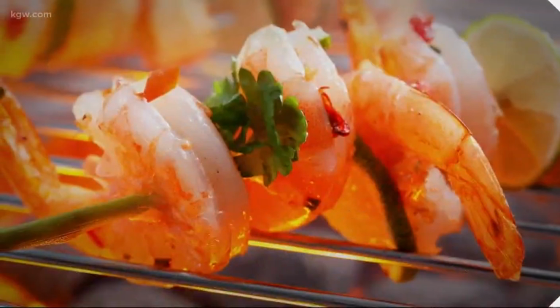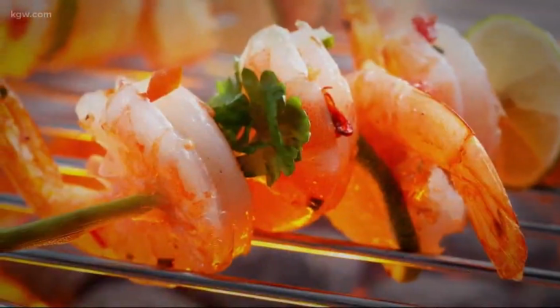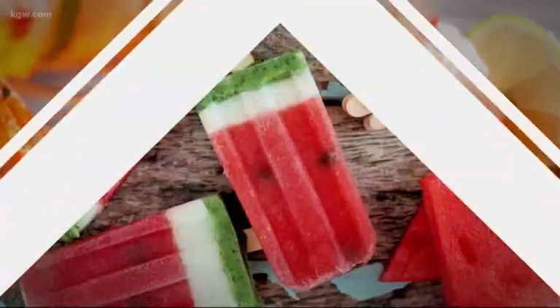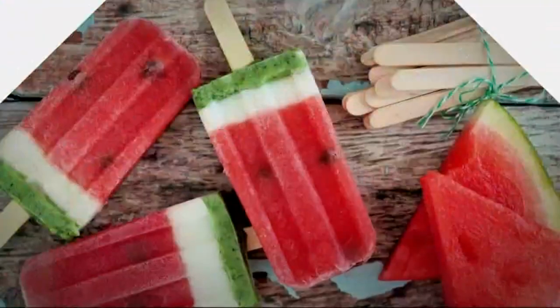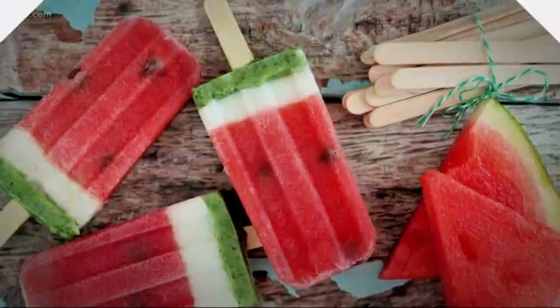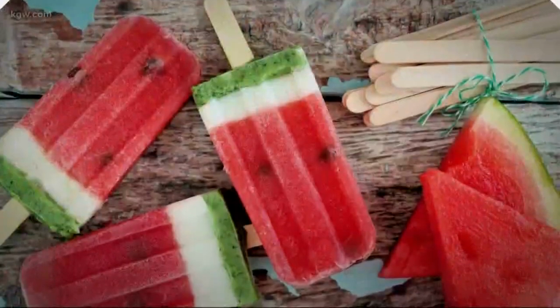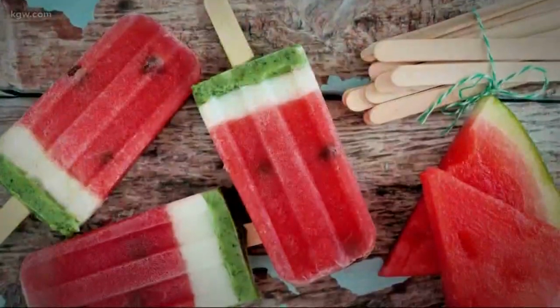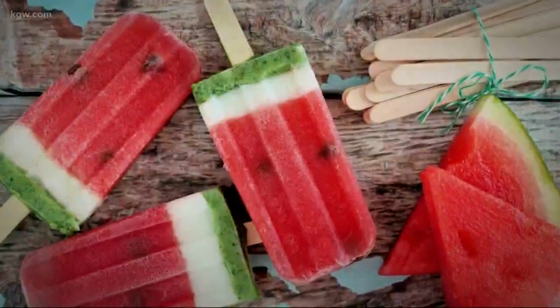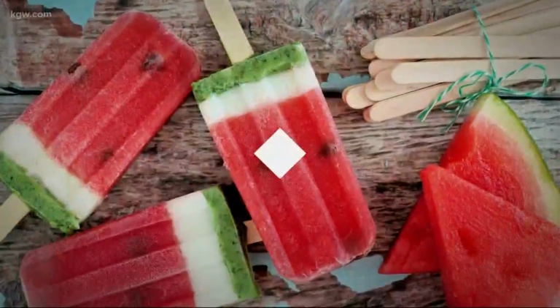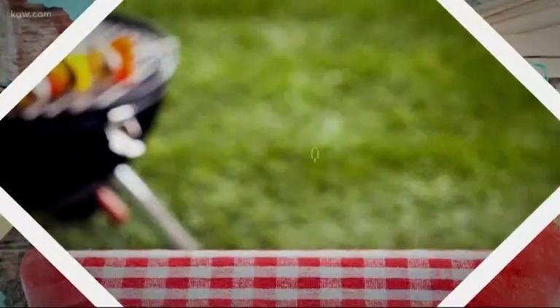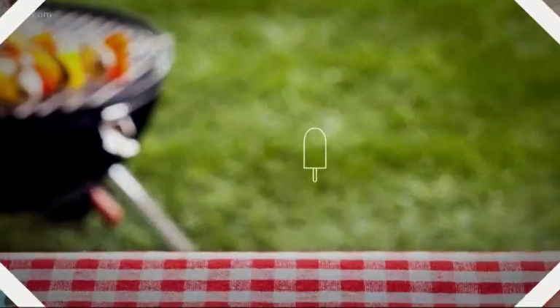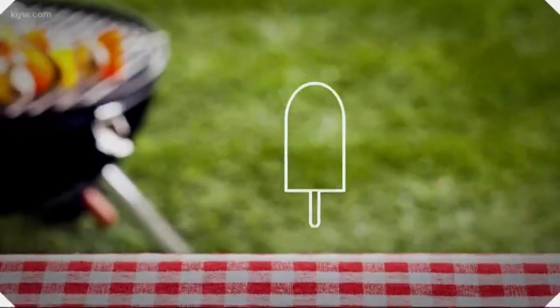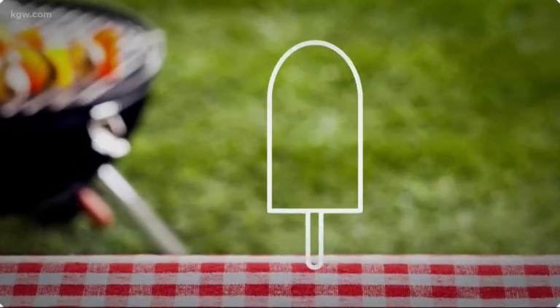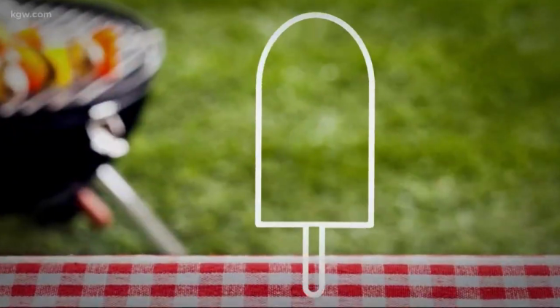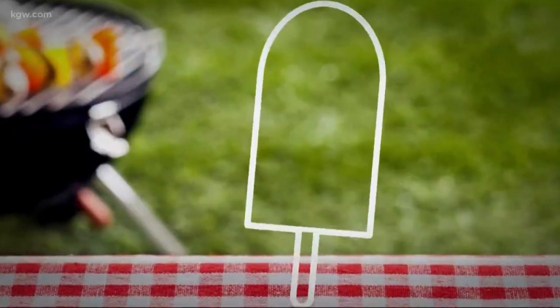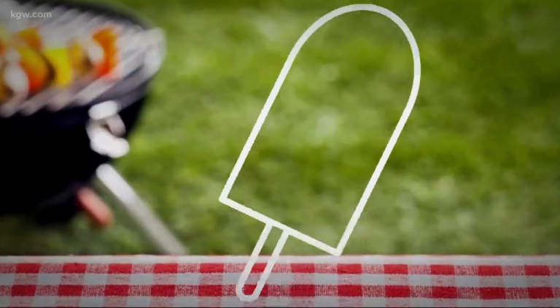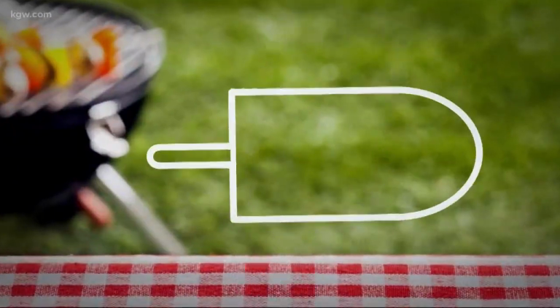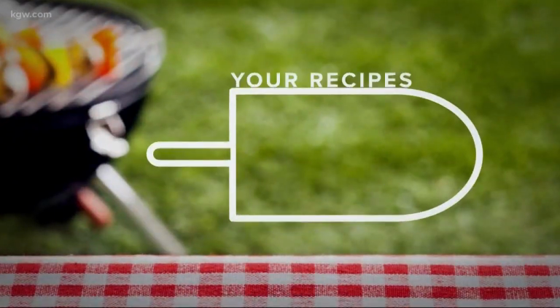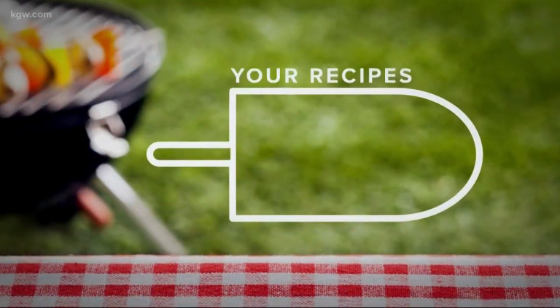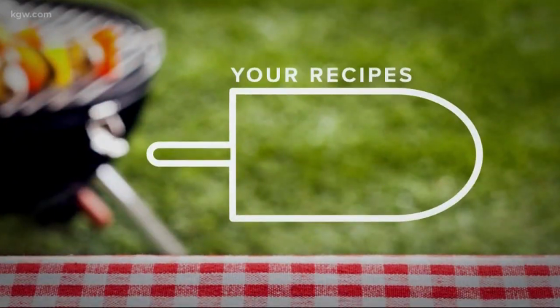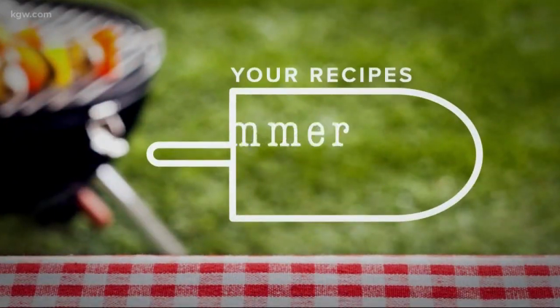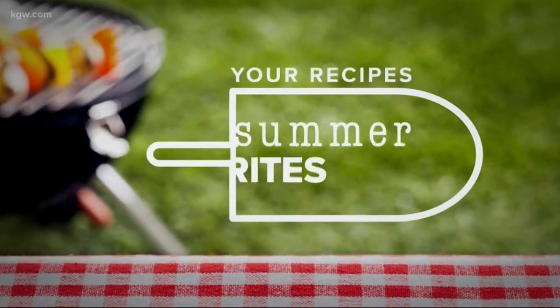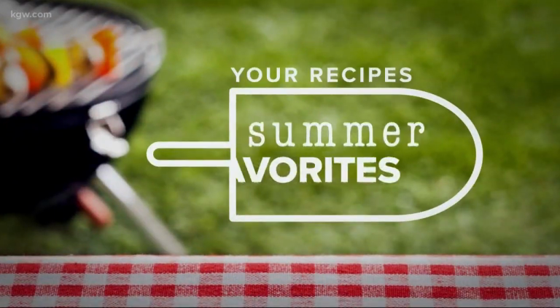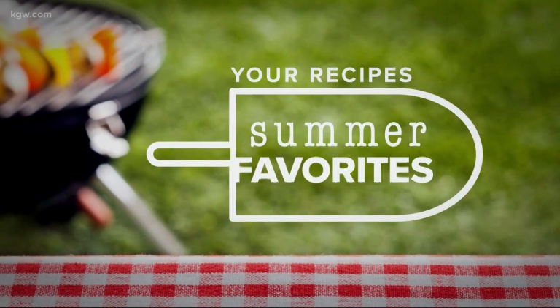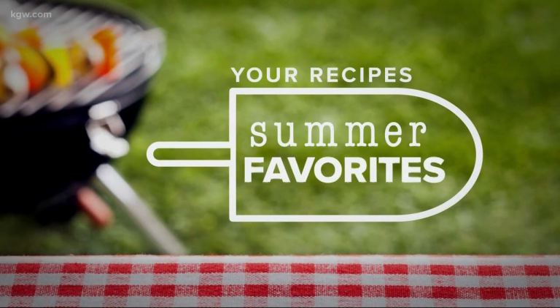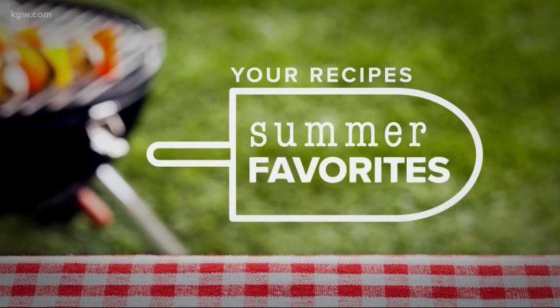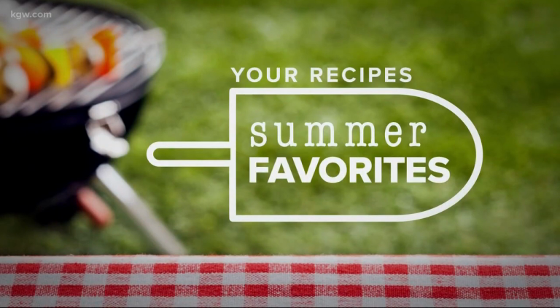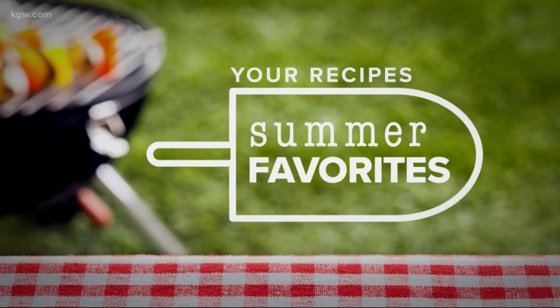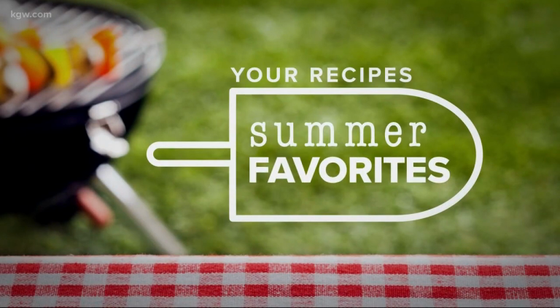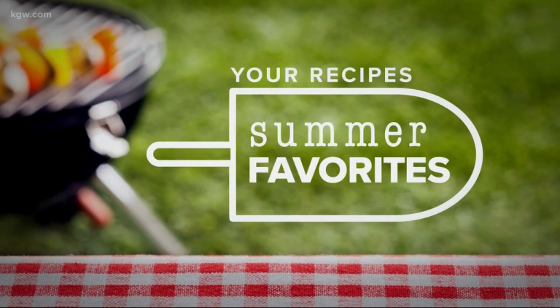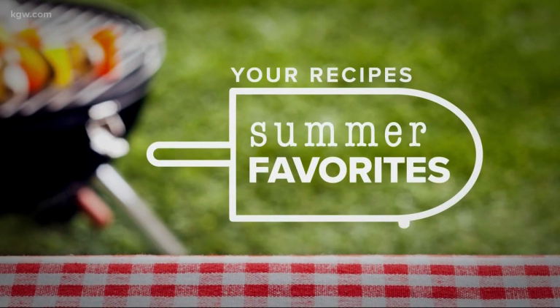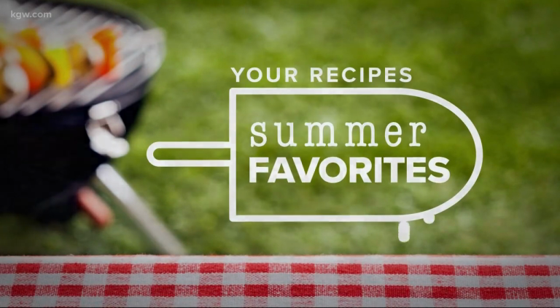Alright Brenda, and this is one of our favorite segments. Back this month, our viewer recipes series.